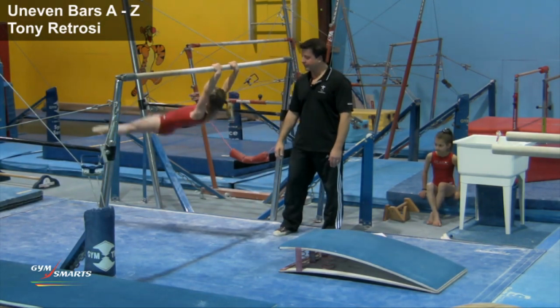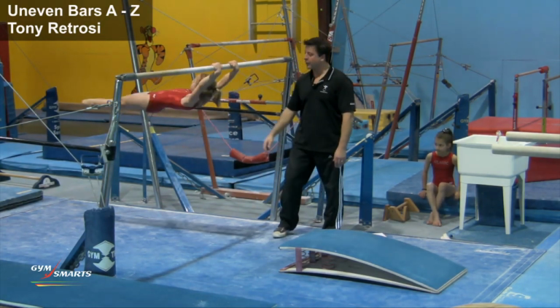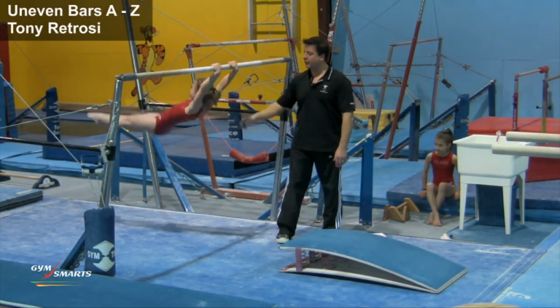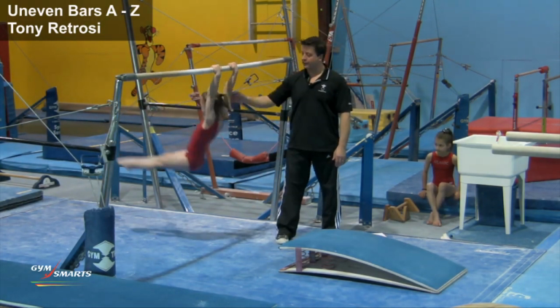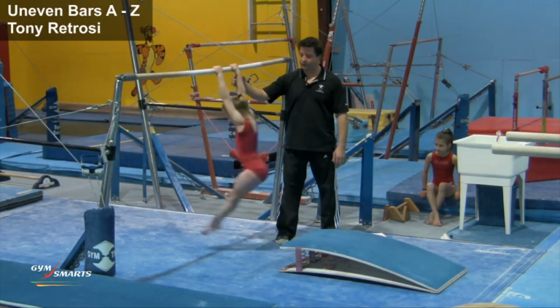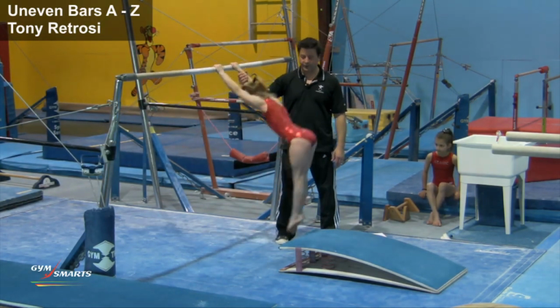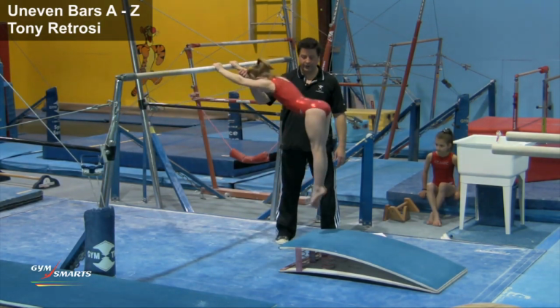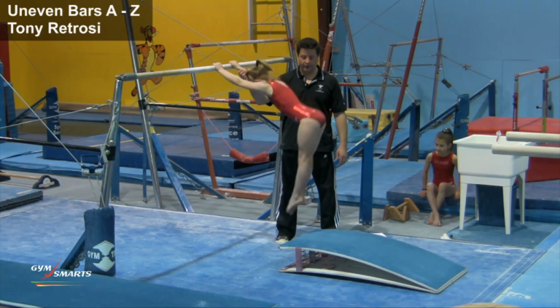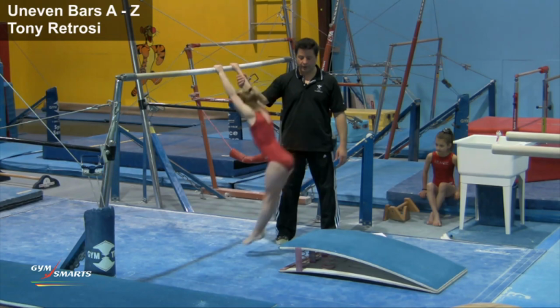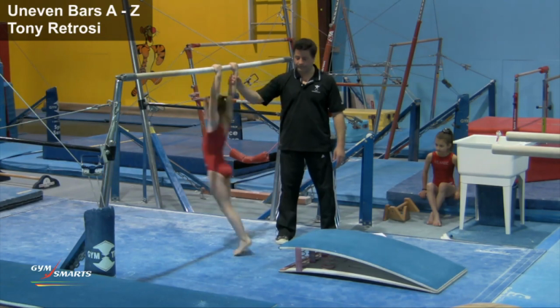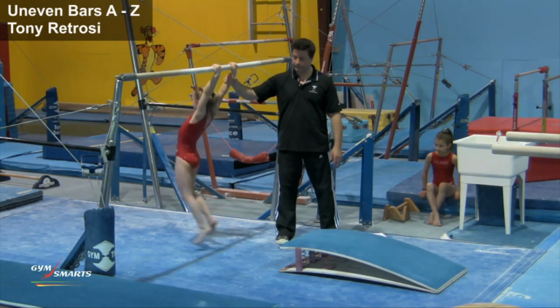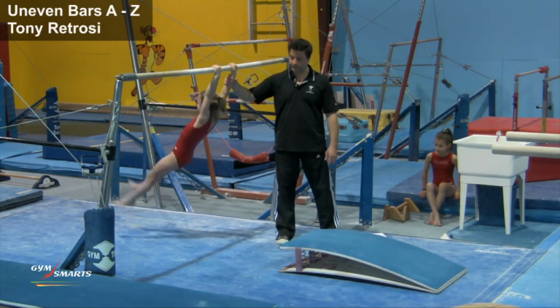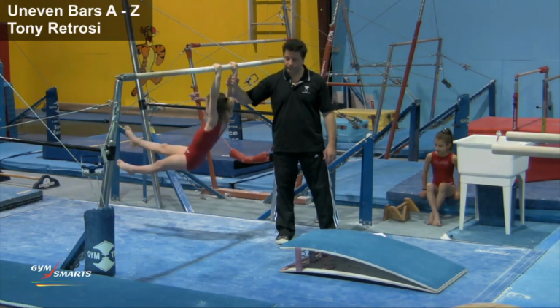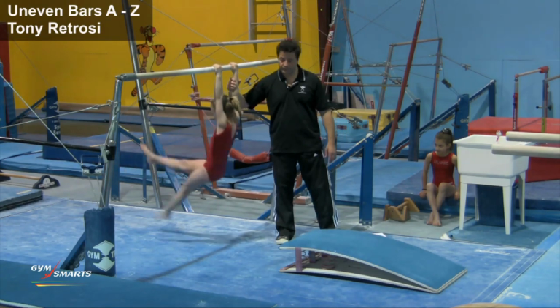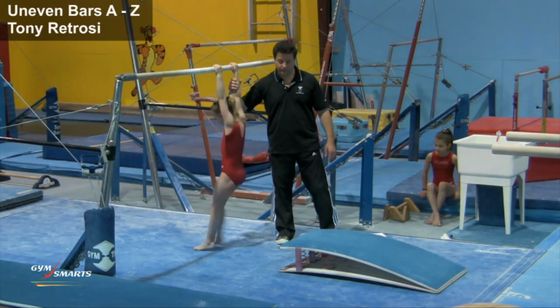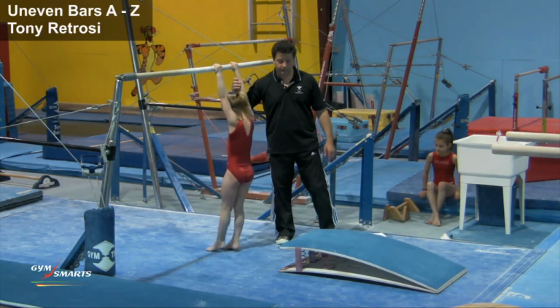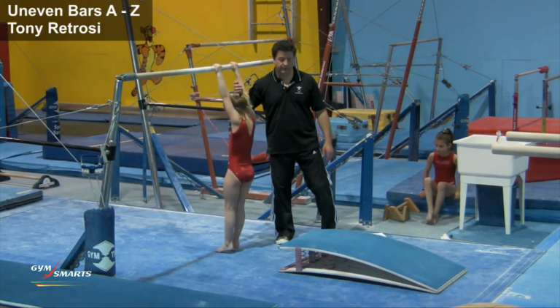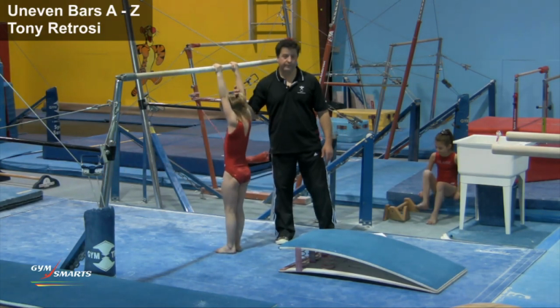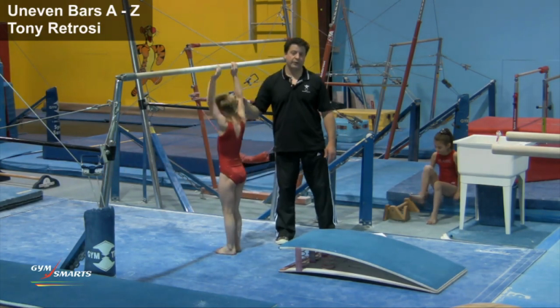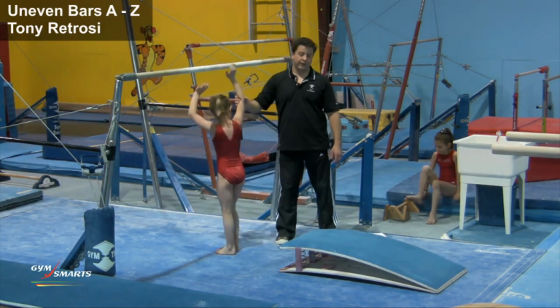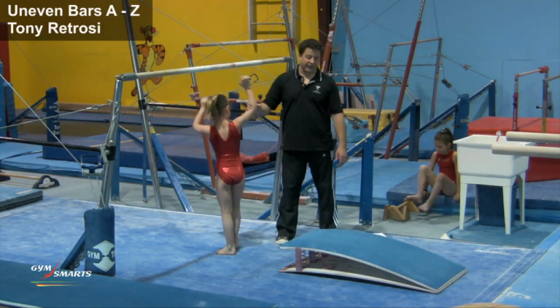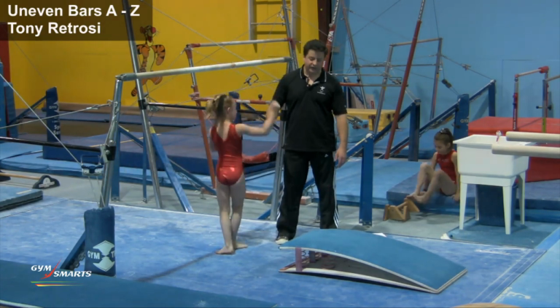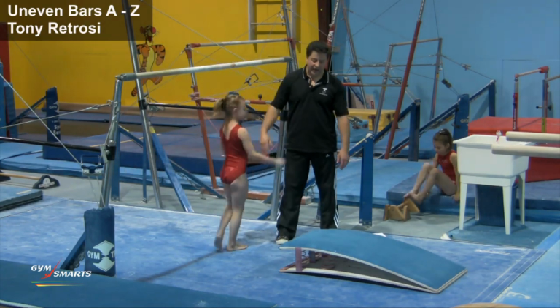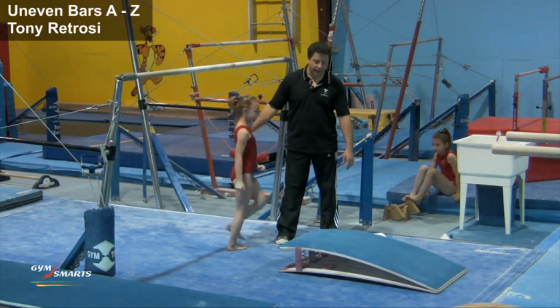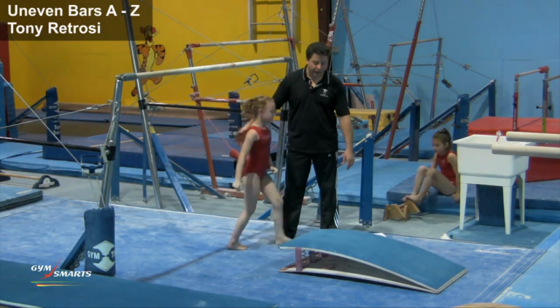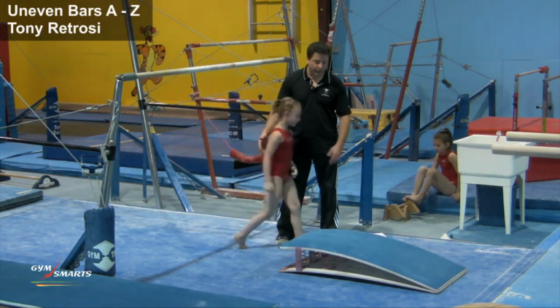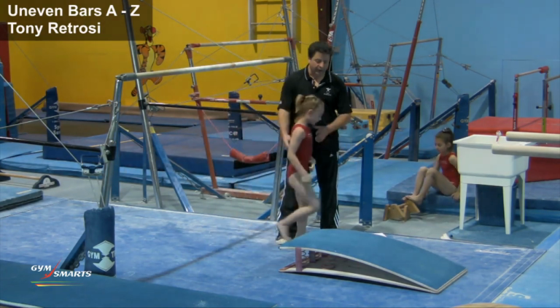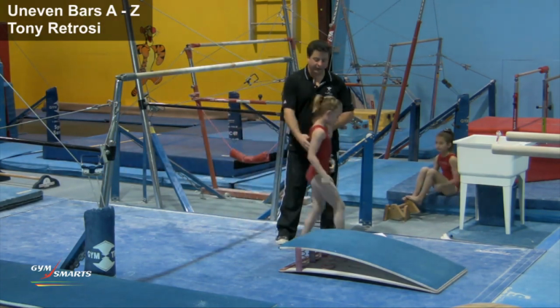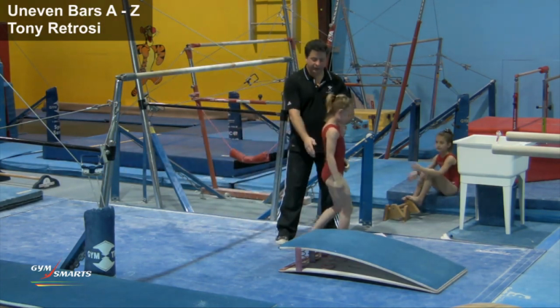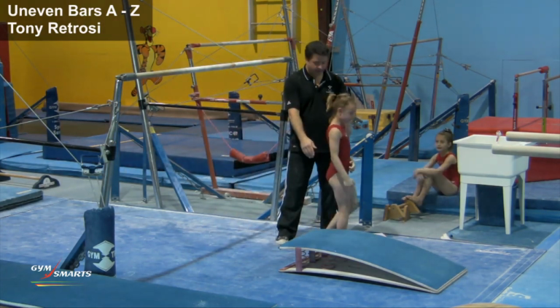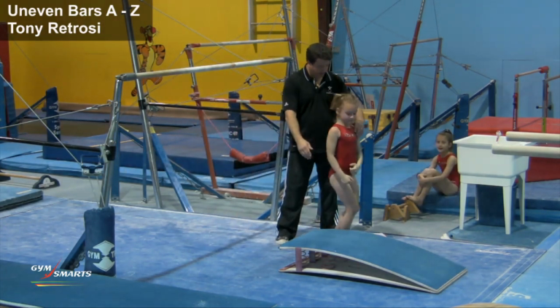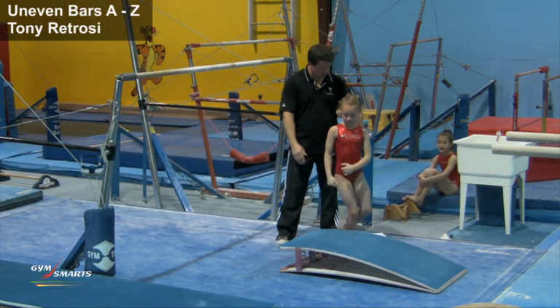Very good, and we do three in a row. That's exactly what you want to see. Stand up on the board.